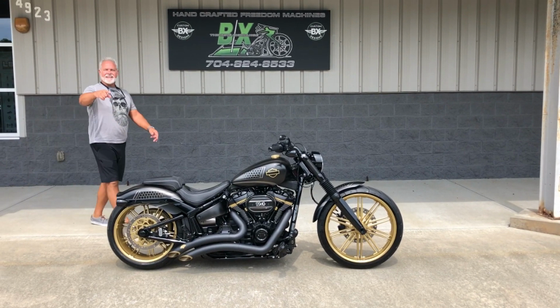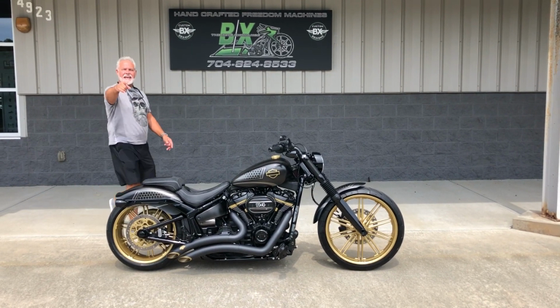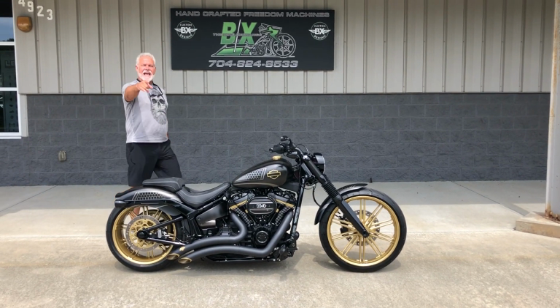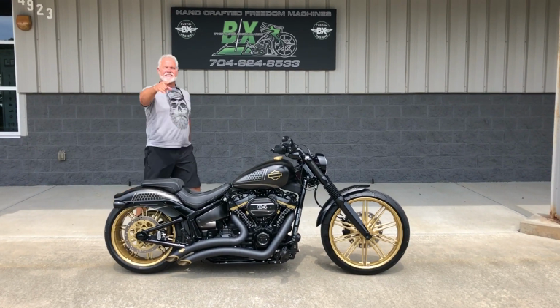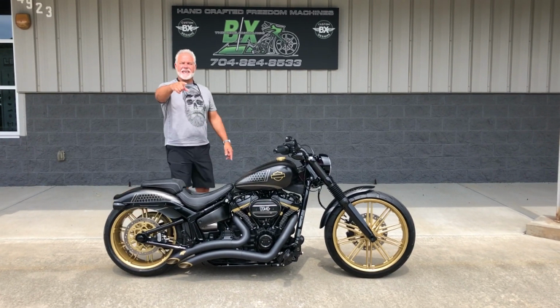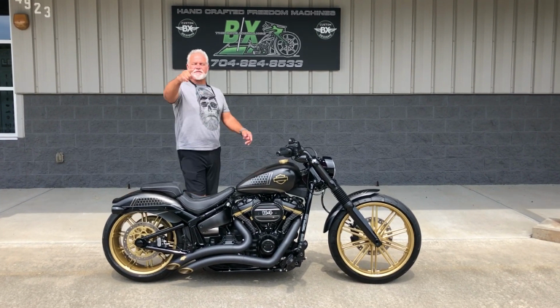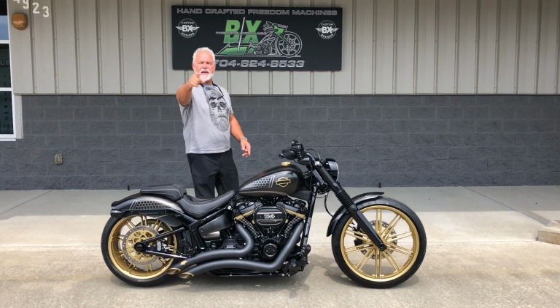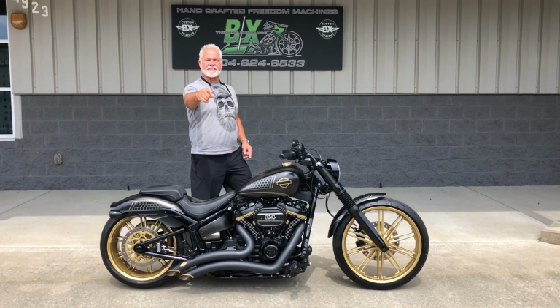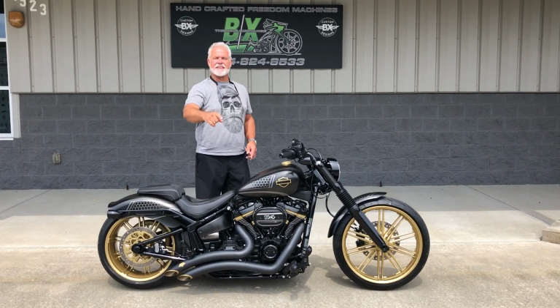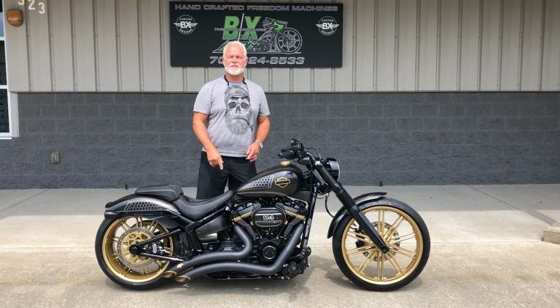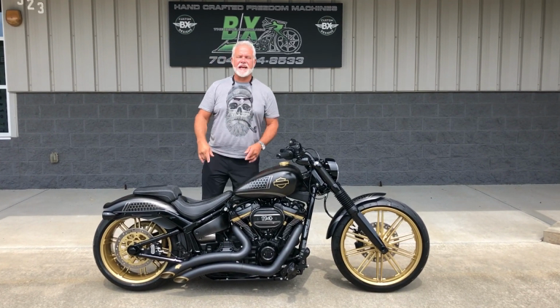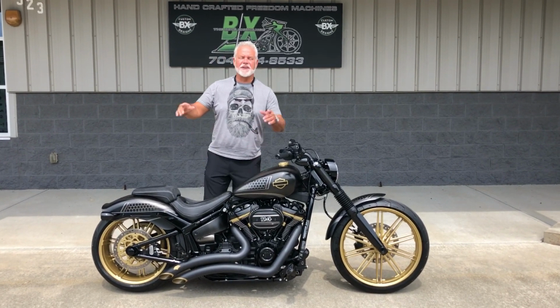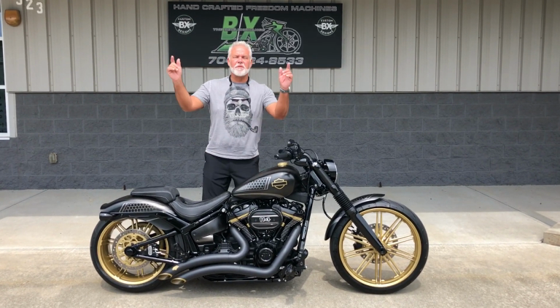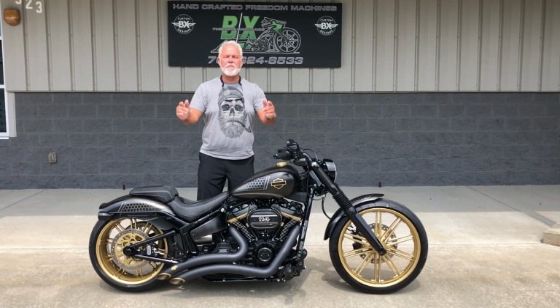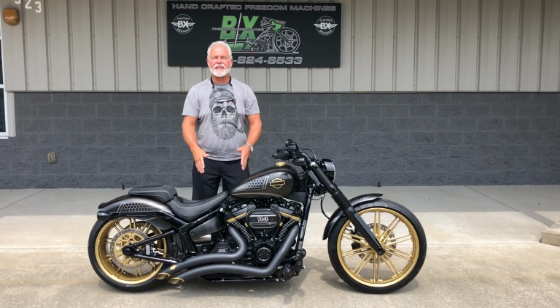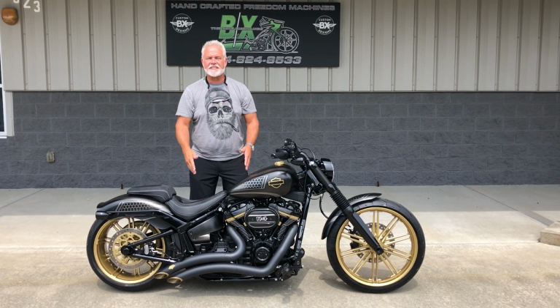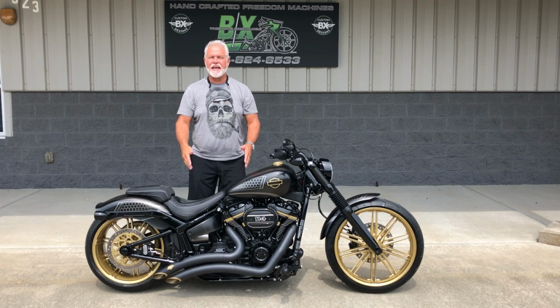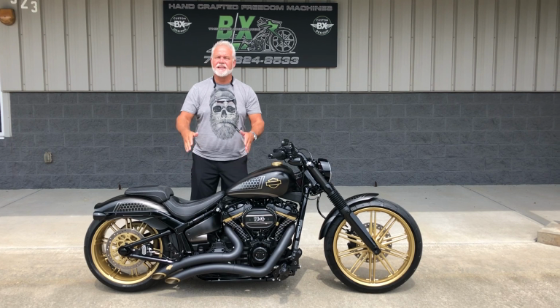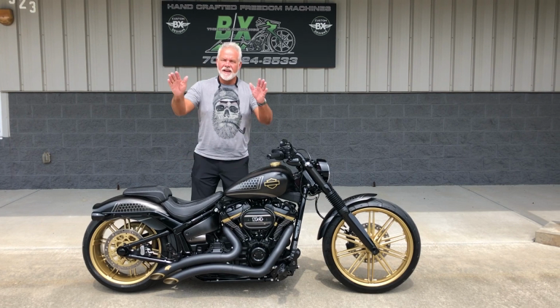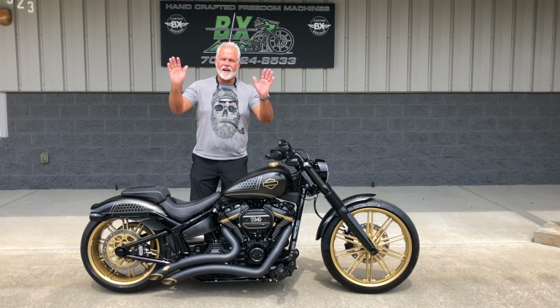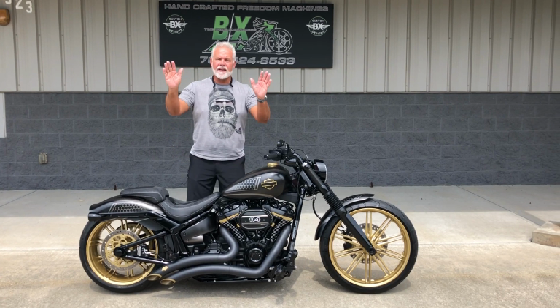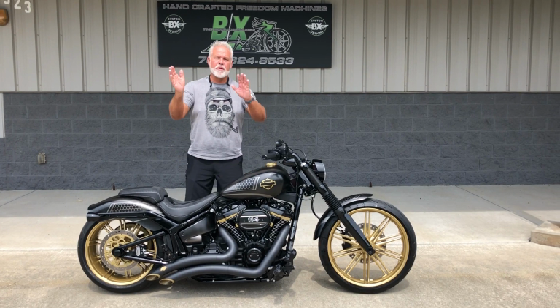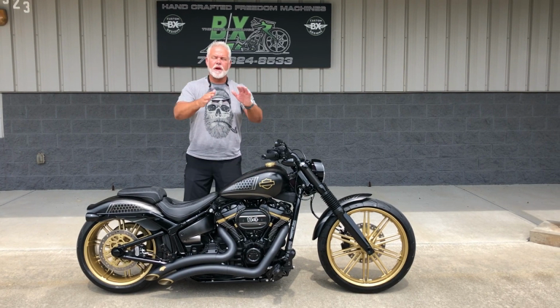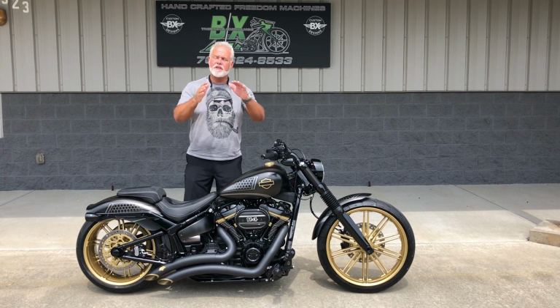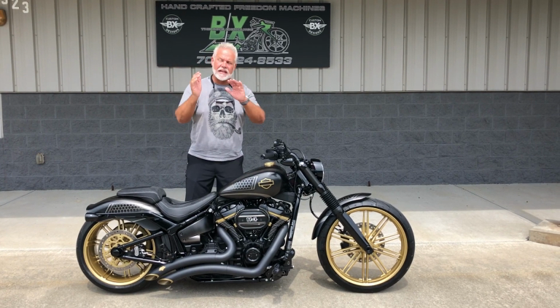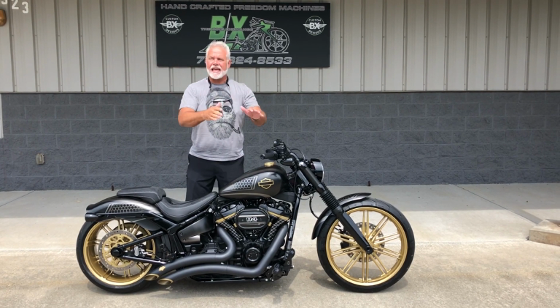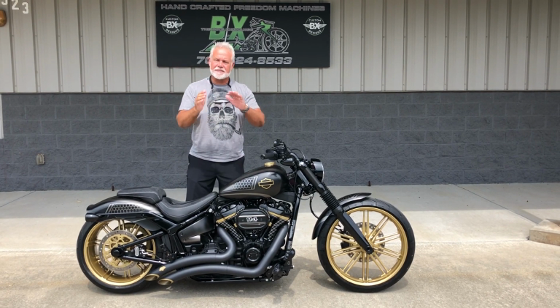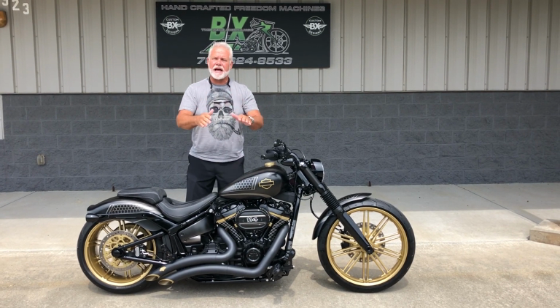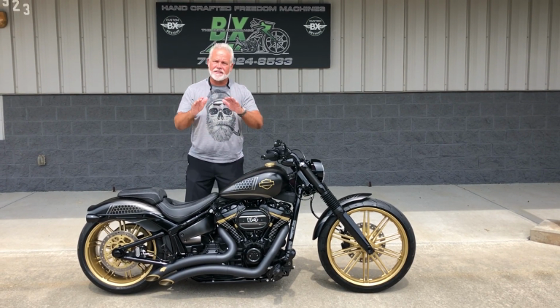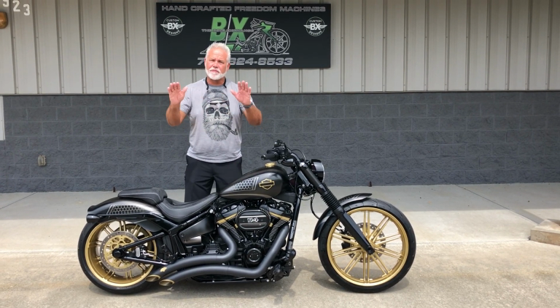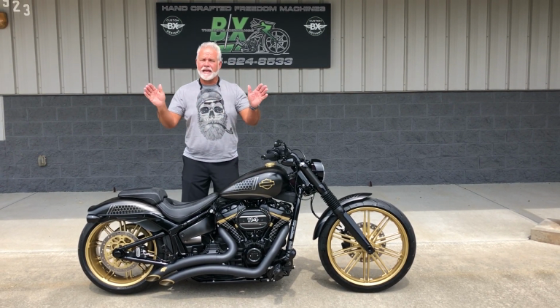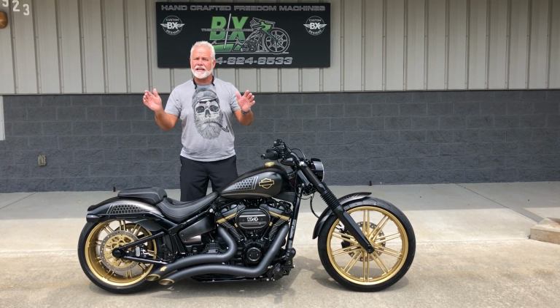Hey guys, Lee Gibbs from BX Custom Designs, home of the Bike Exchange. We bring you the latest bikes on the planet.